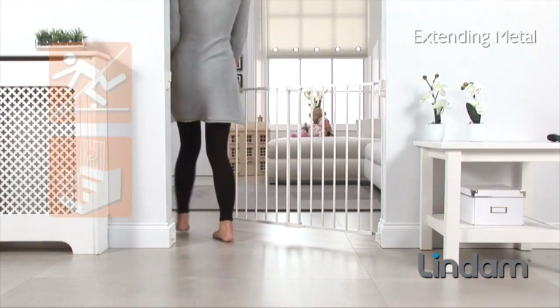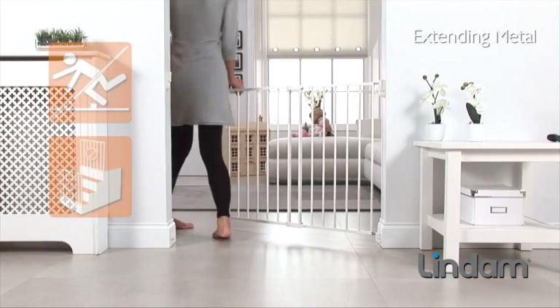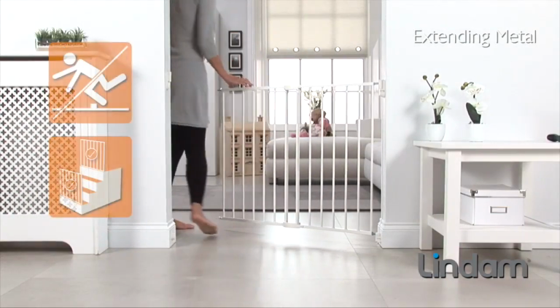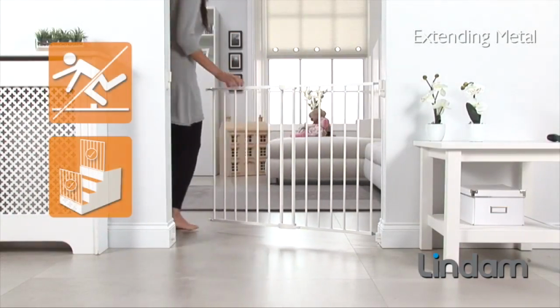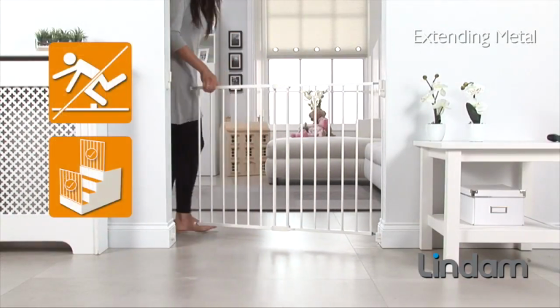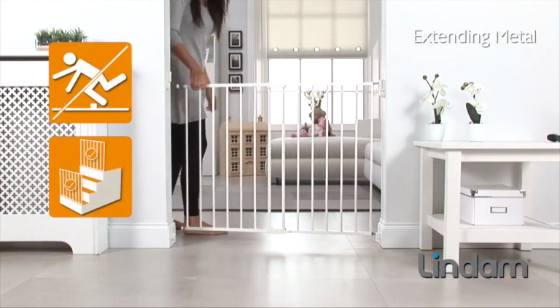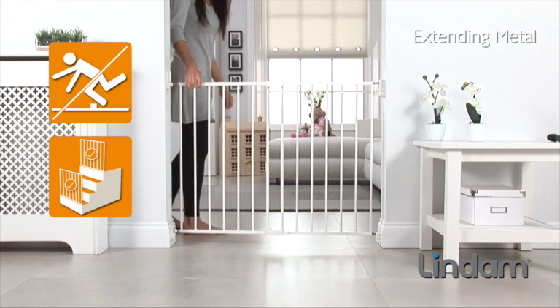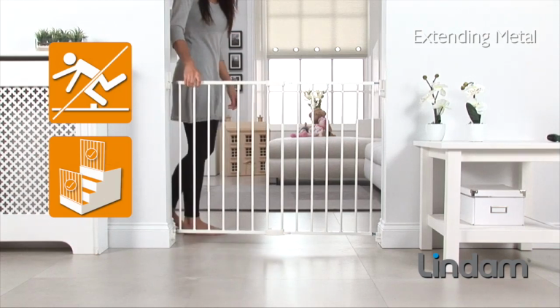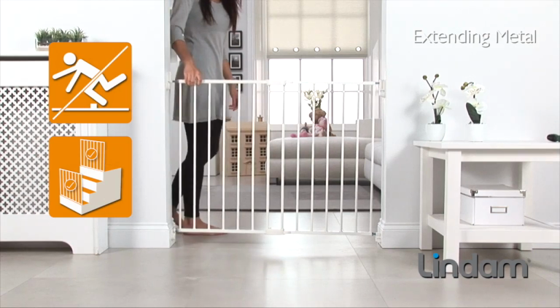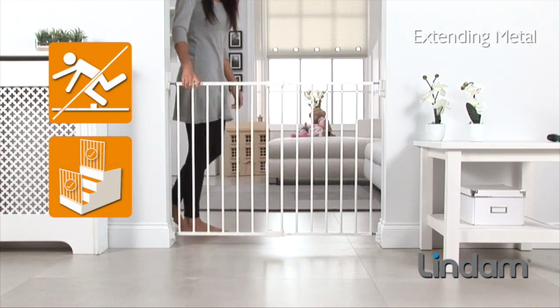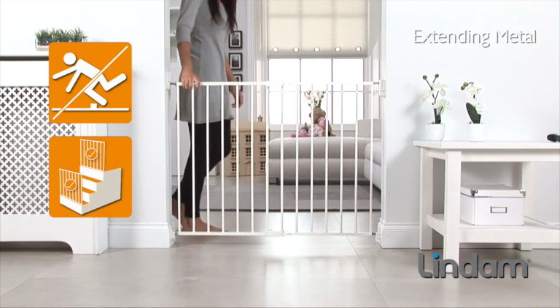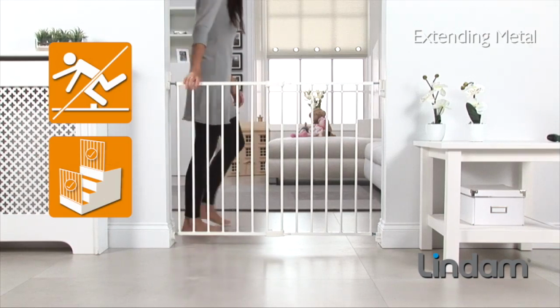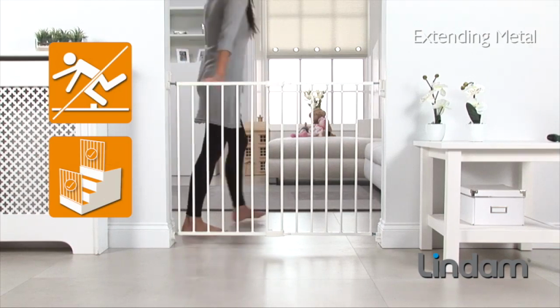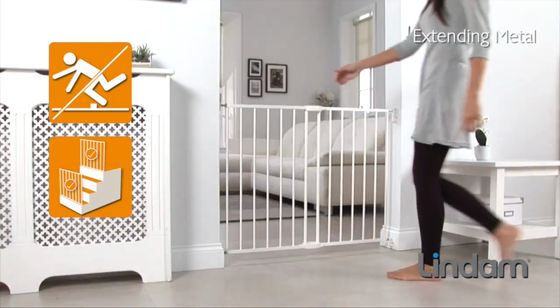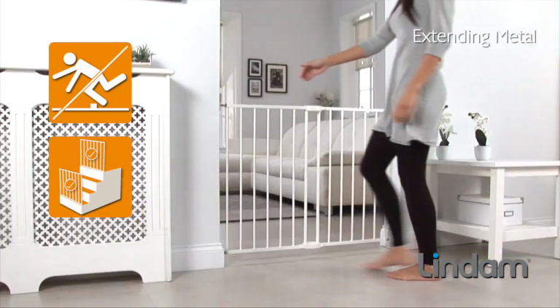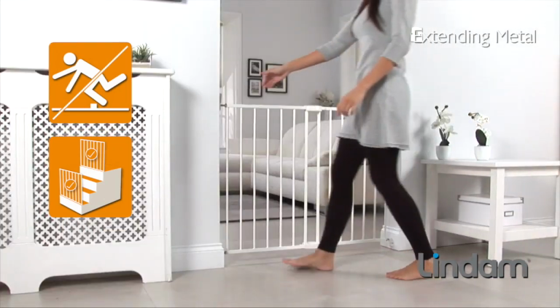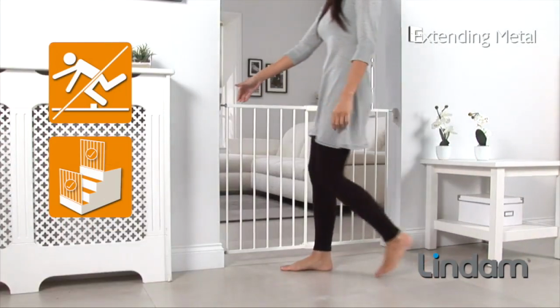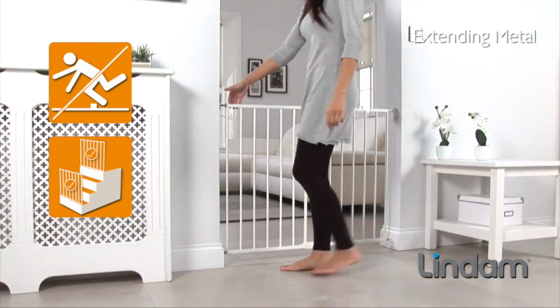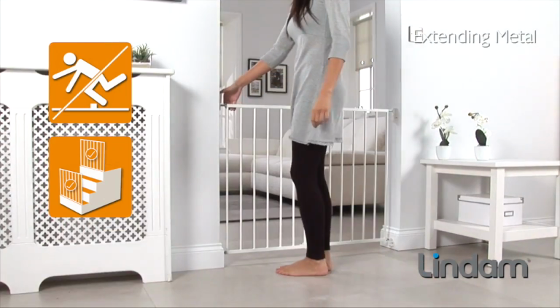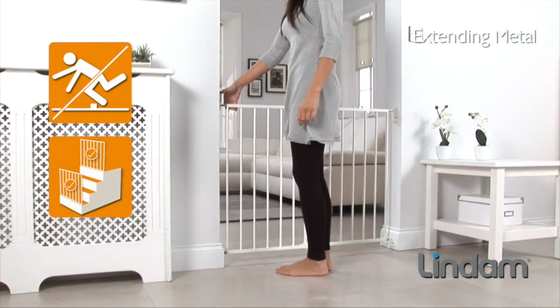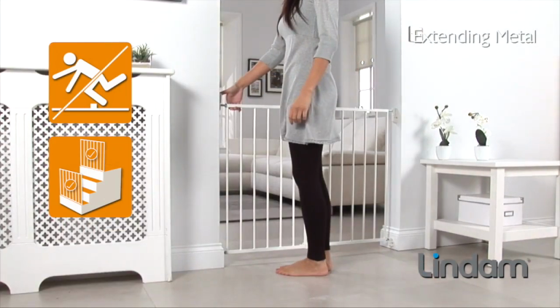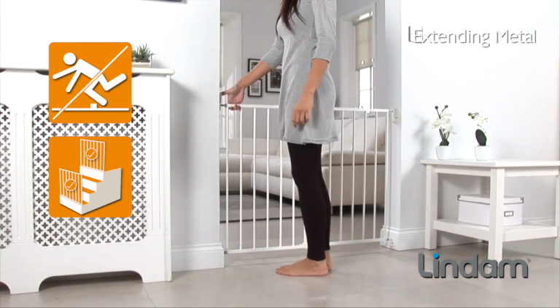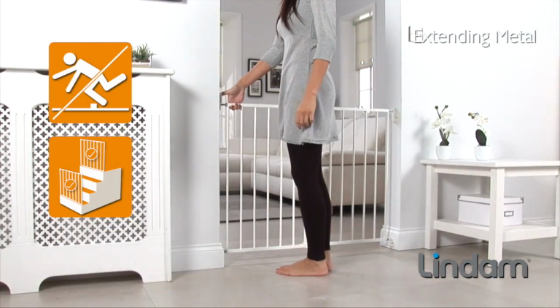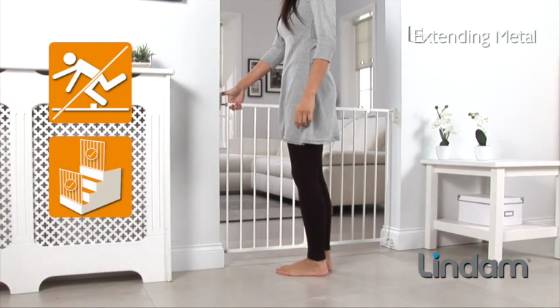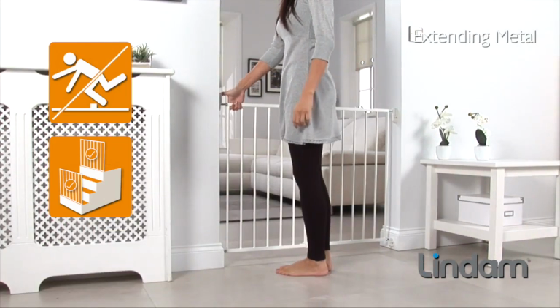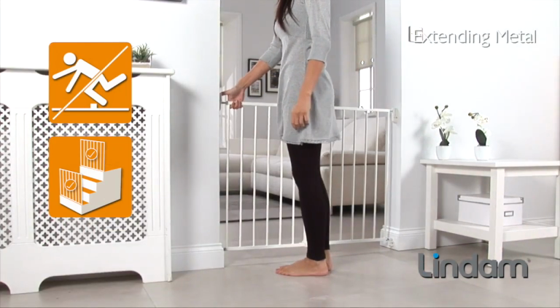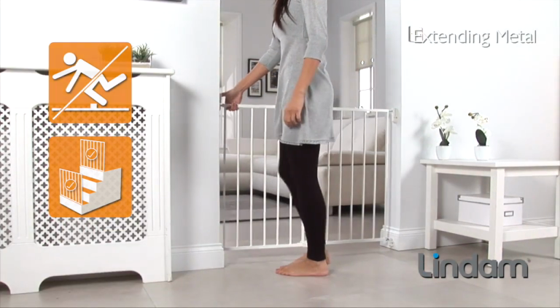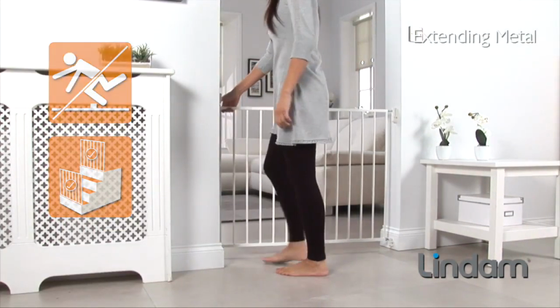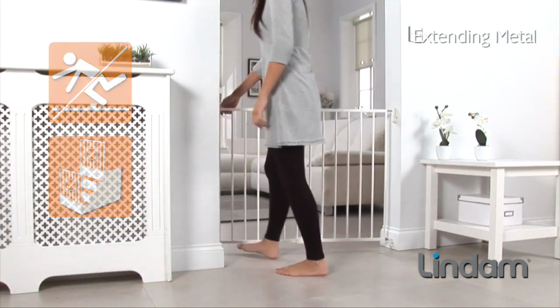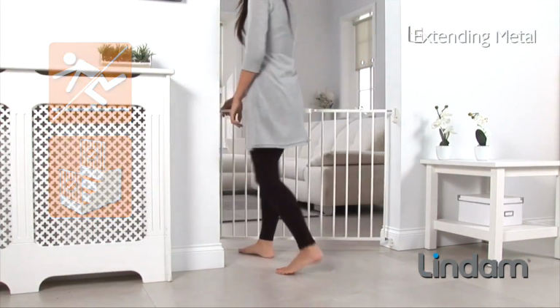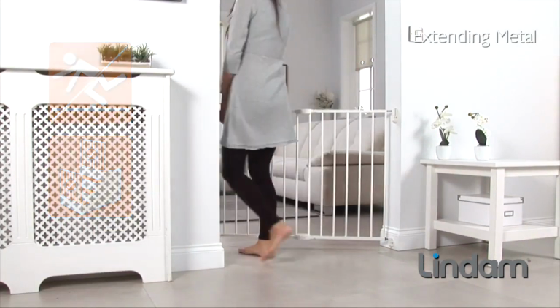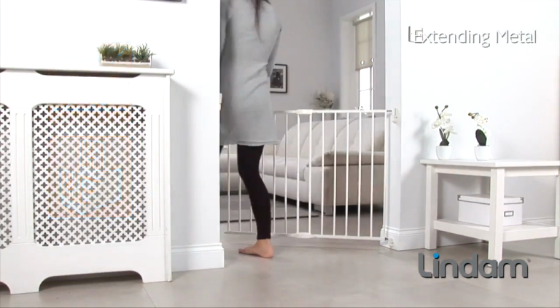The safety gate does not have a step-over bar, making it the perfect choice for use at the top of stairs.